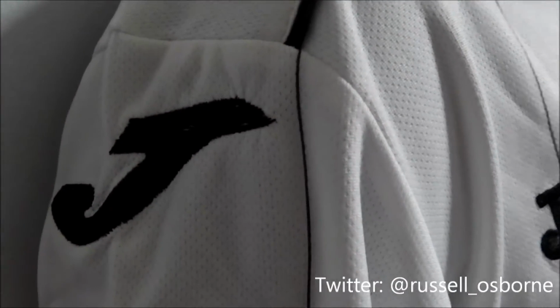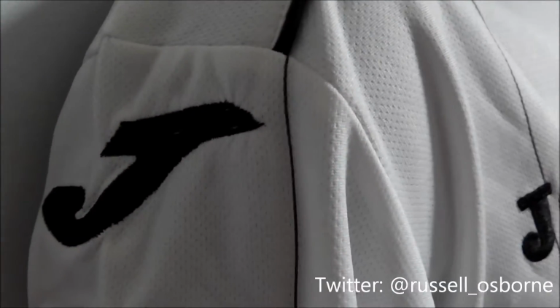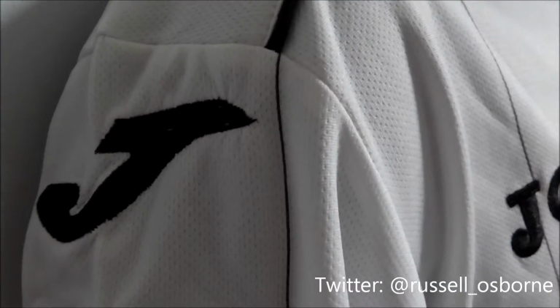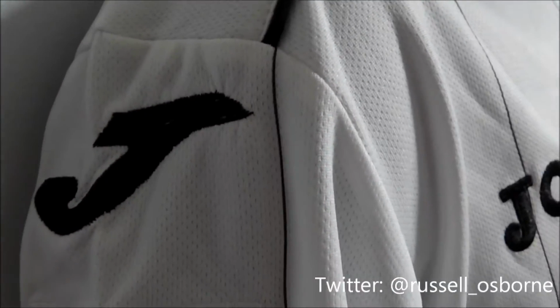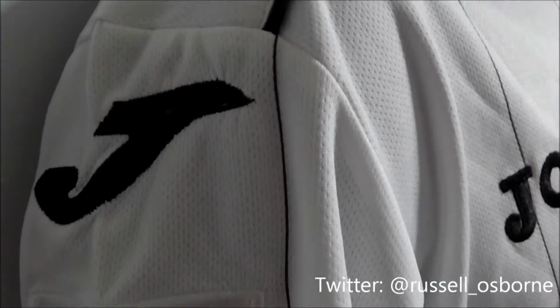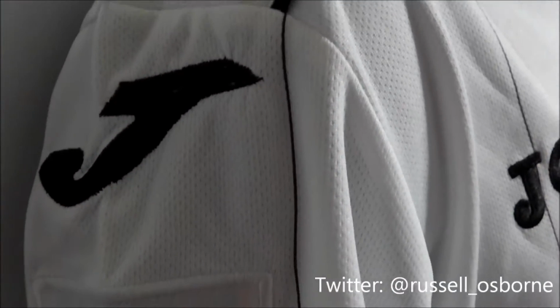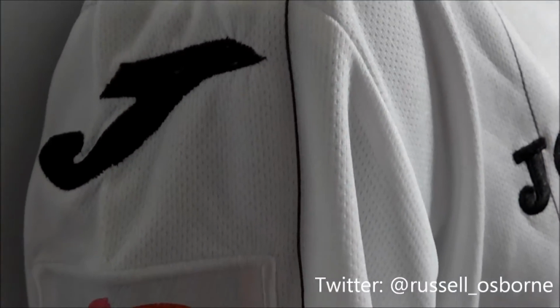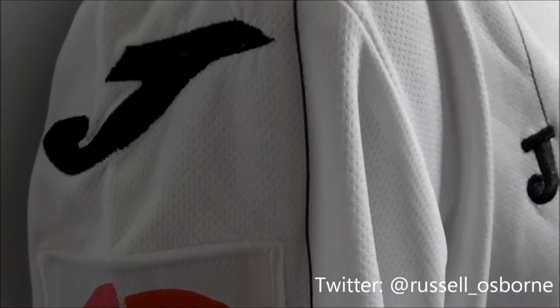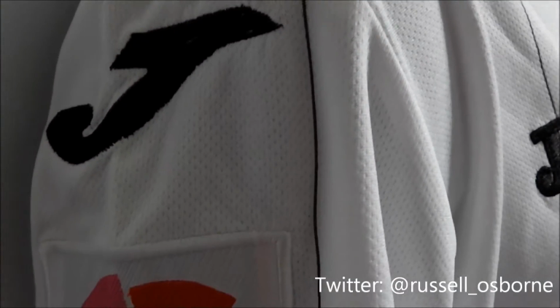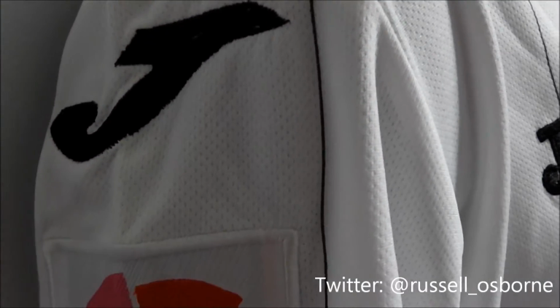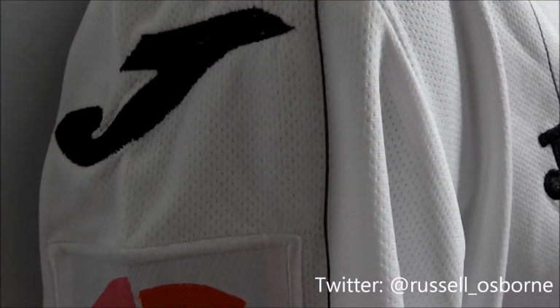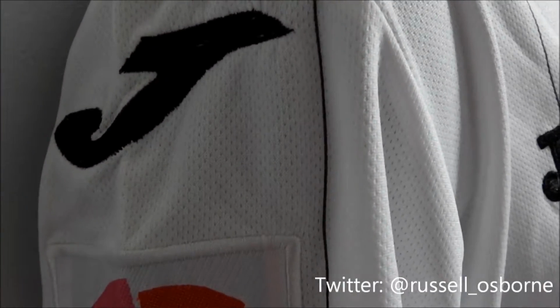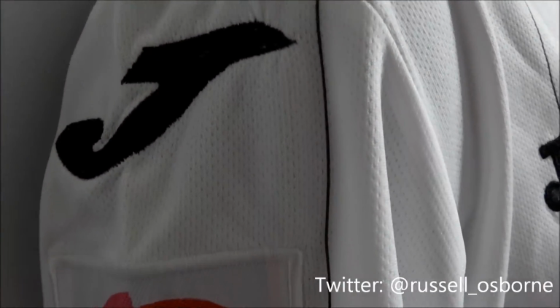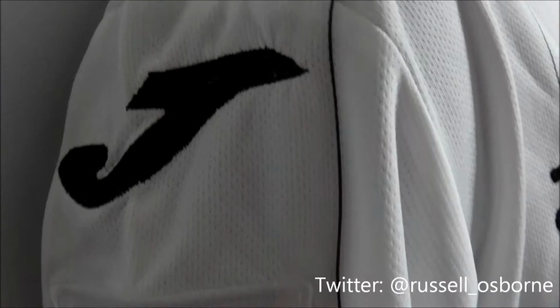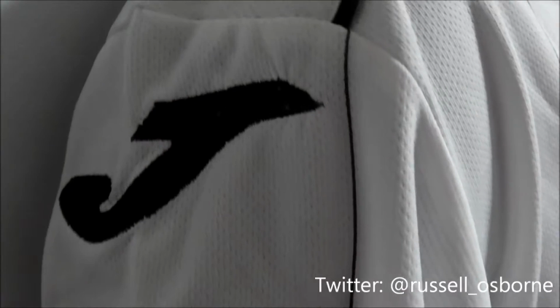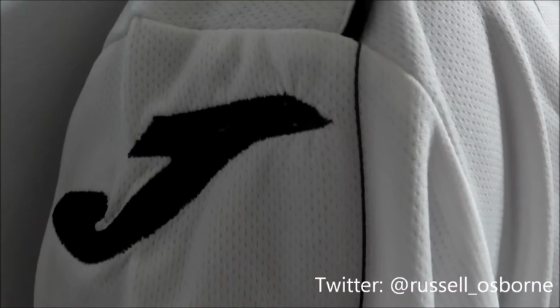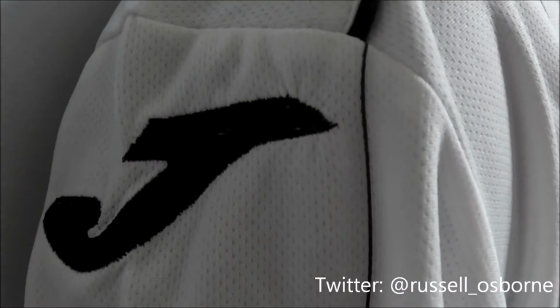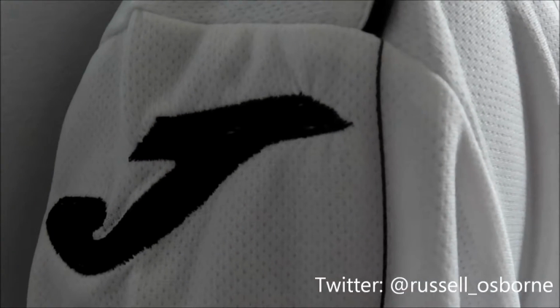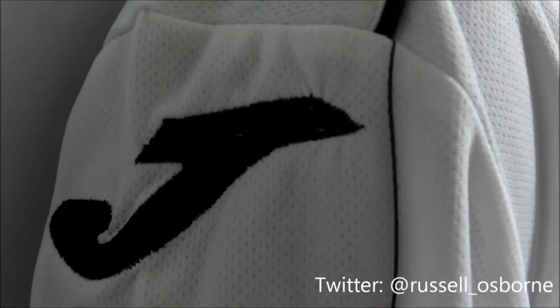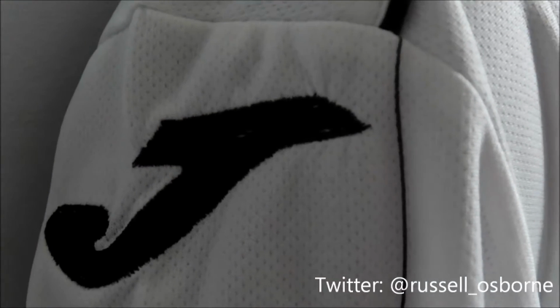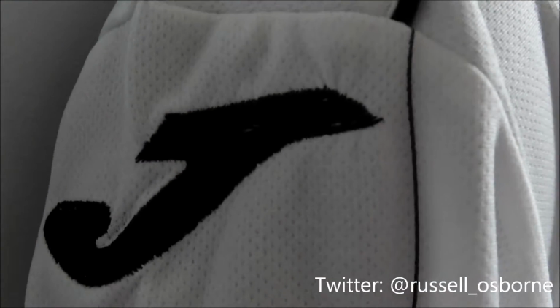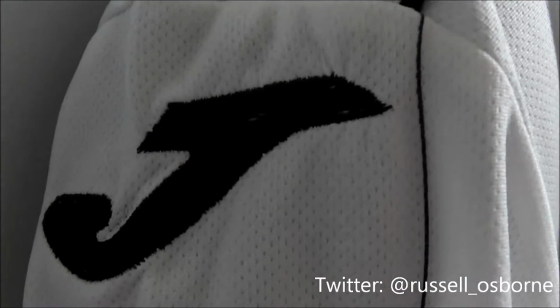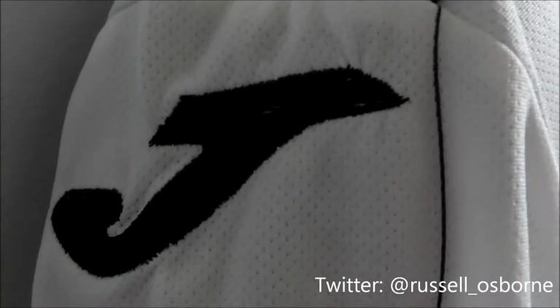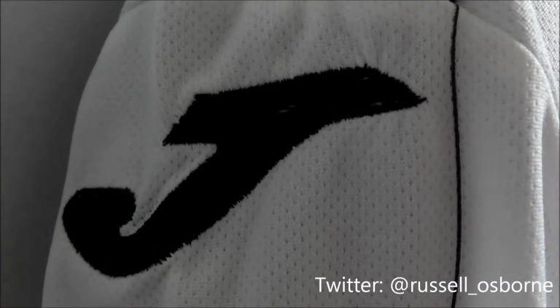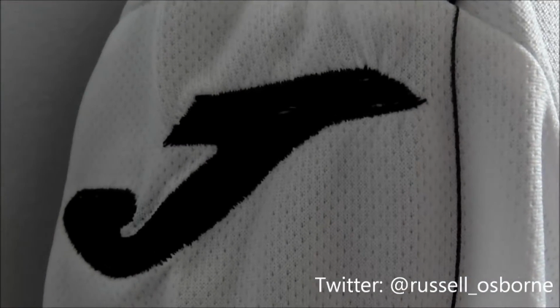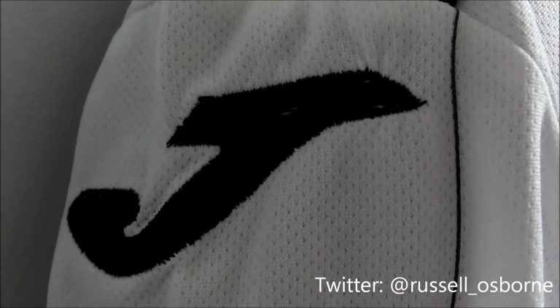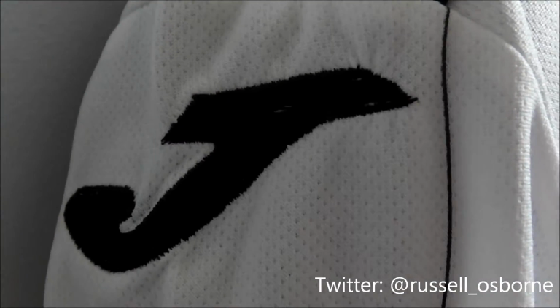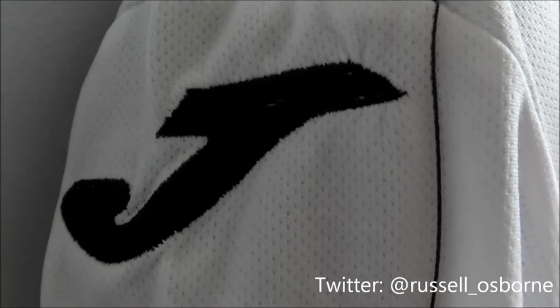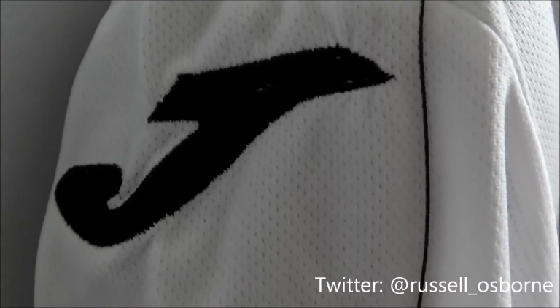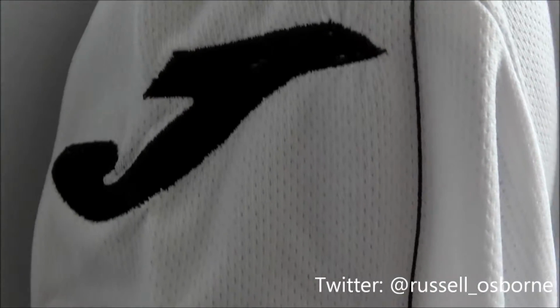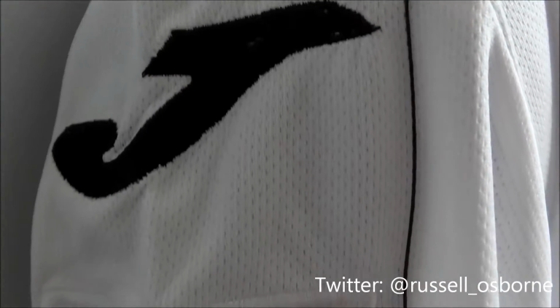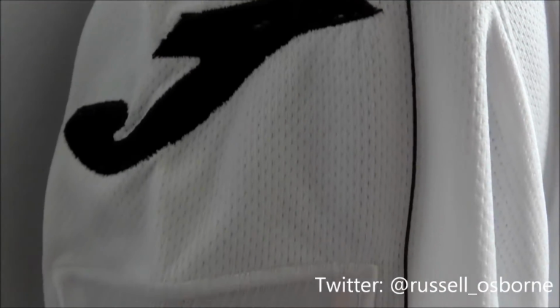On one sleeve, the LFP LaLiga patch can be seen beneath the Joma J.